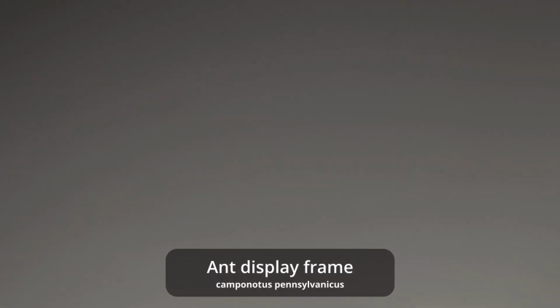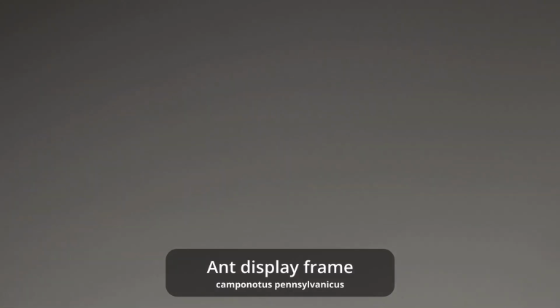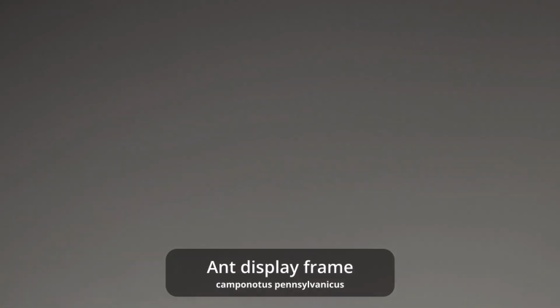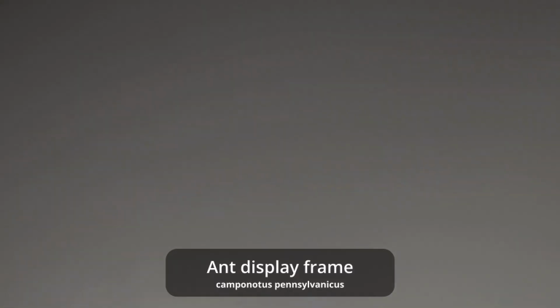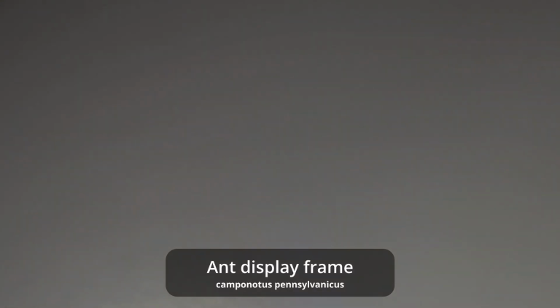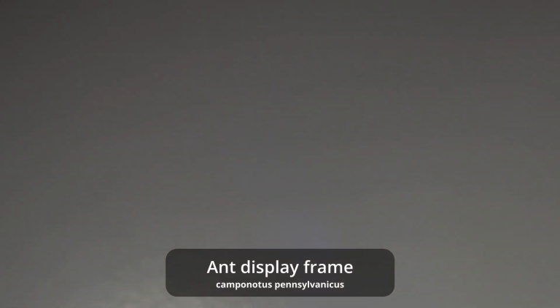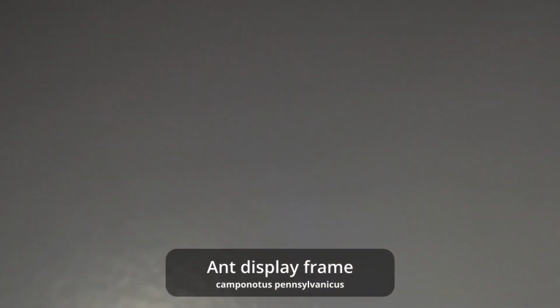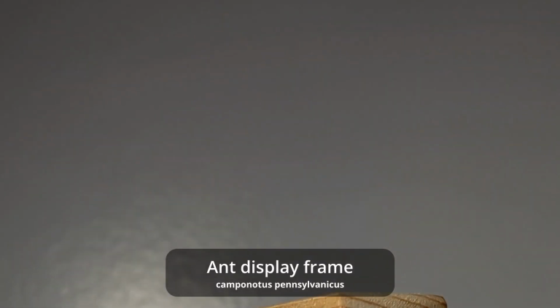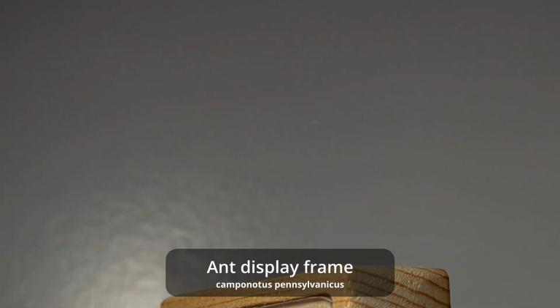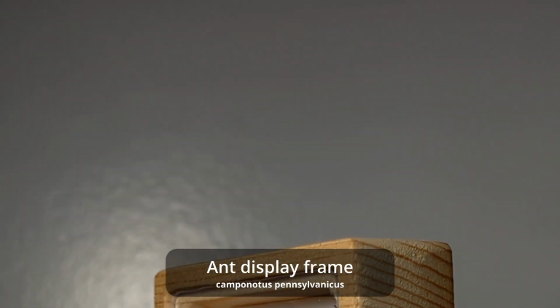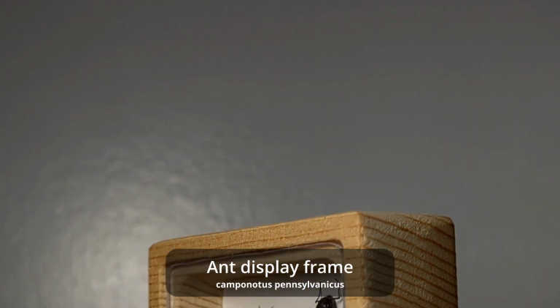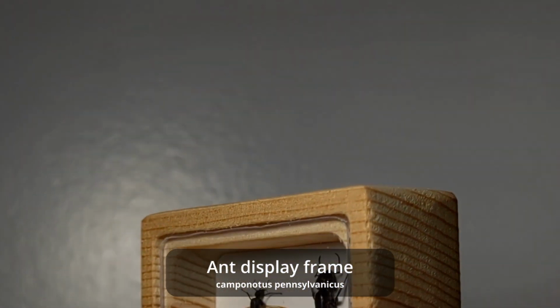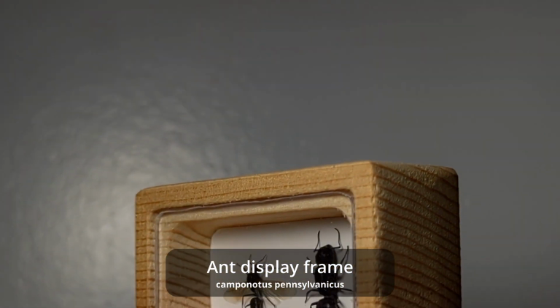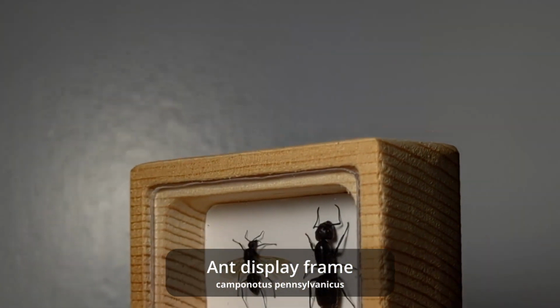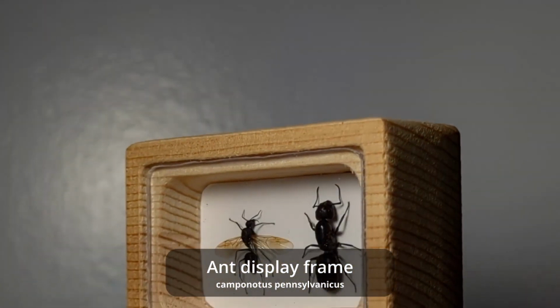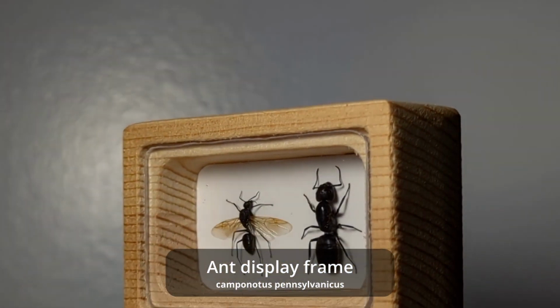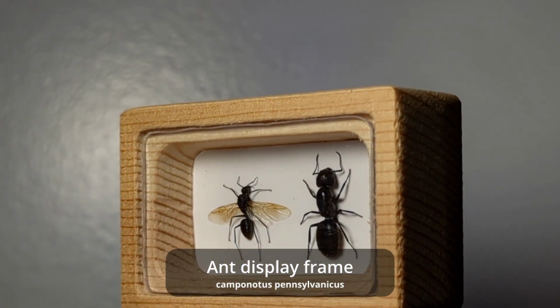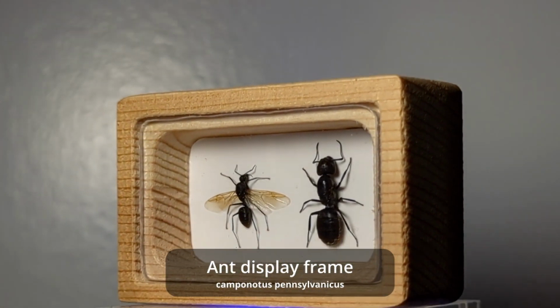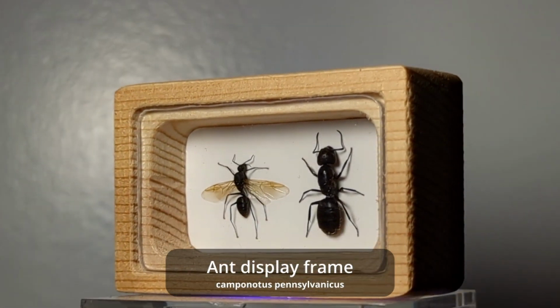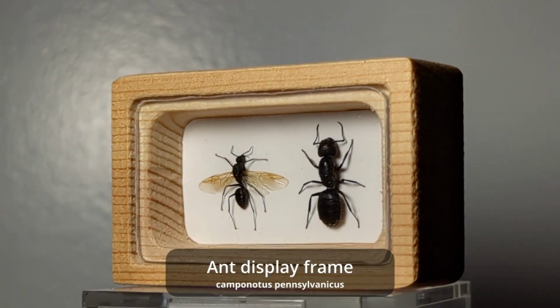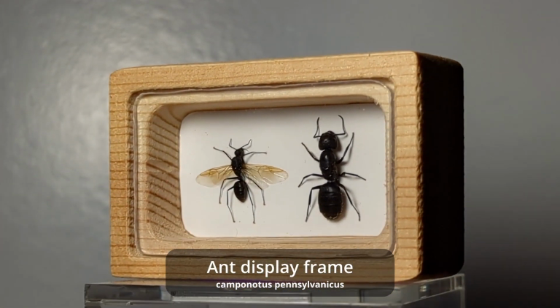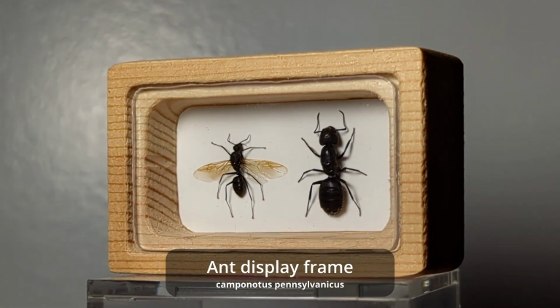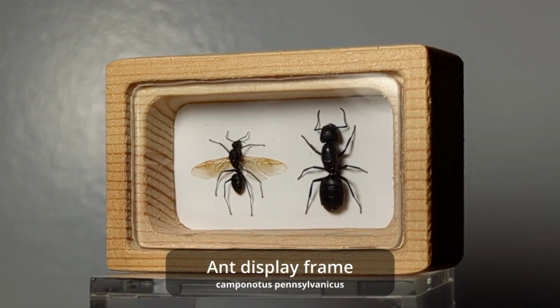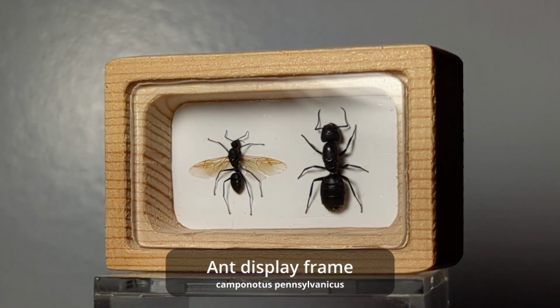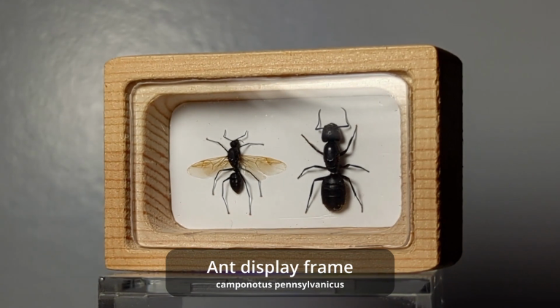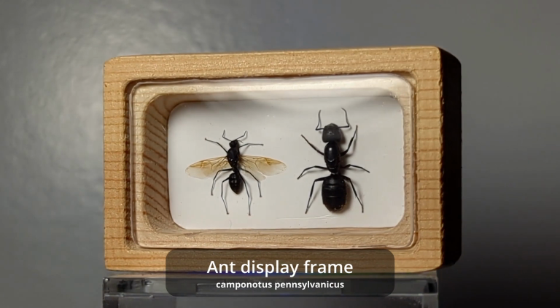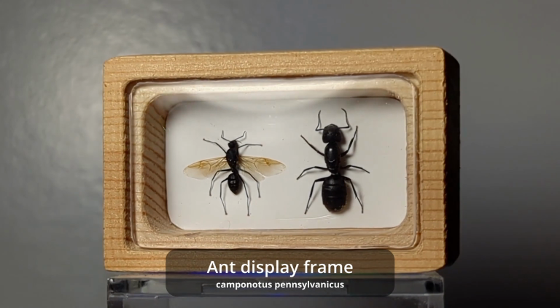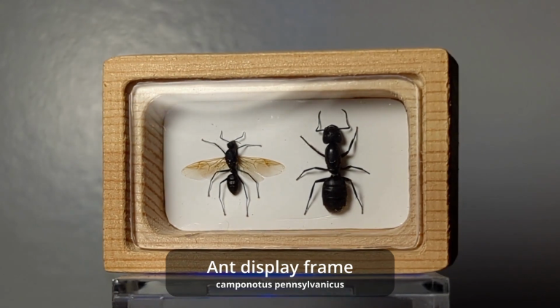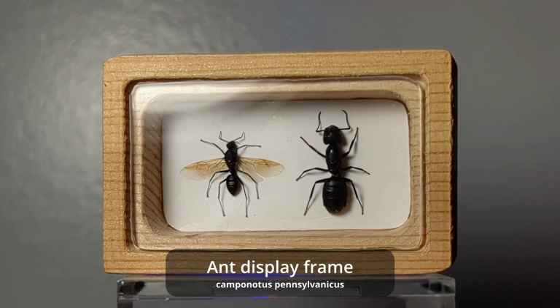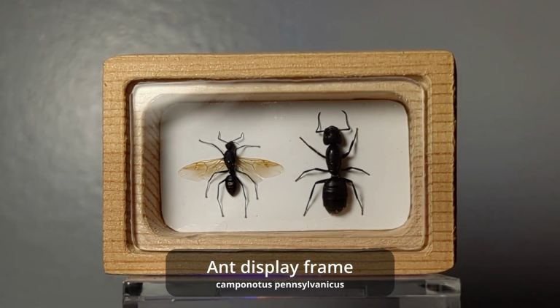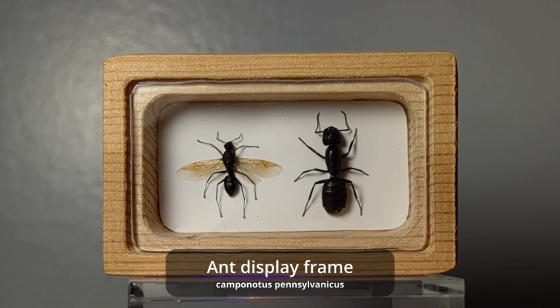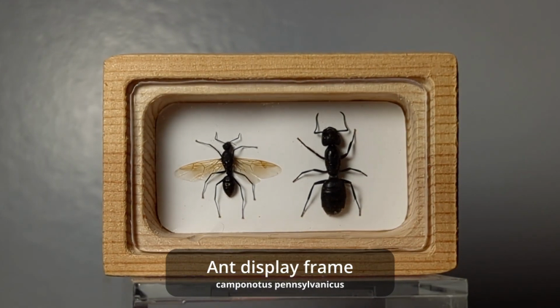One of the best things I made was this ant shadow box frame. I think it came out pretty nicely.